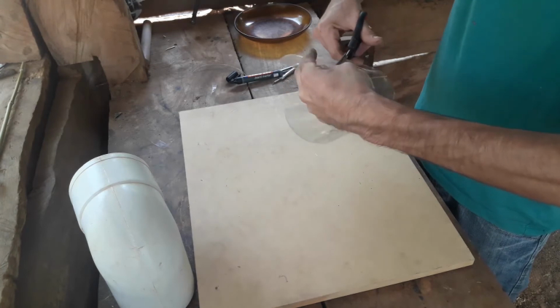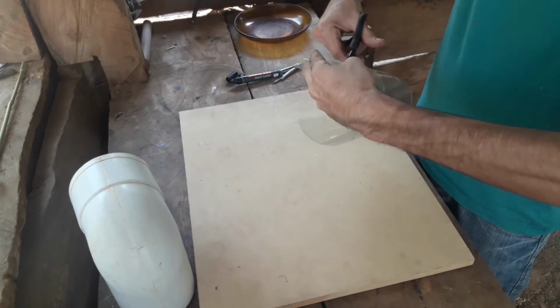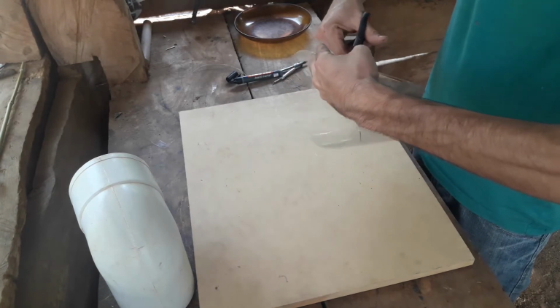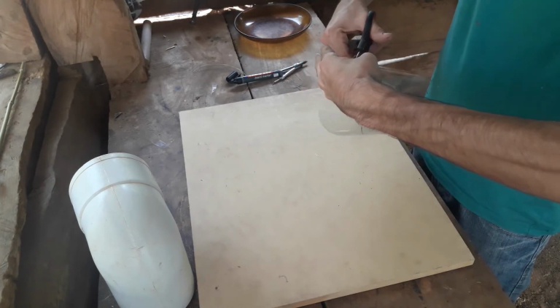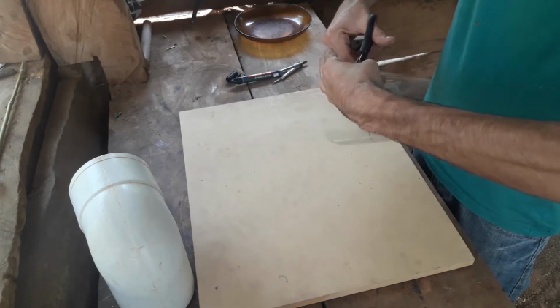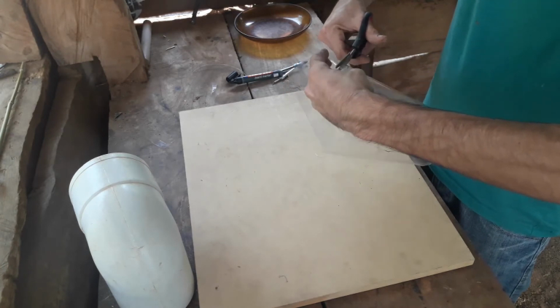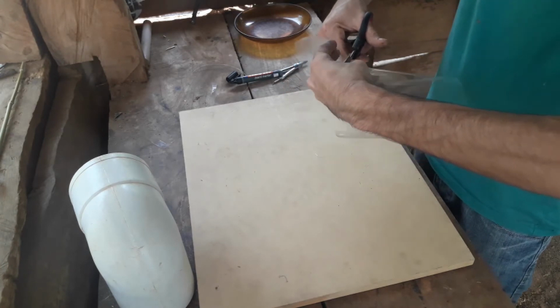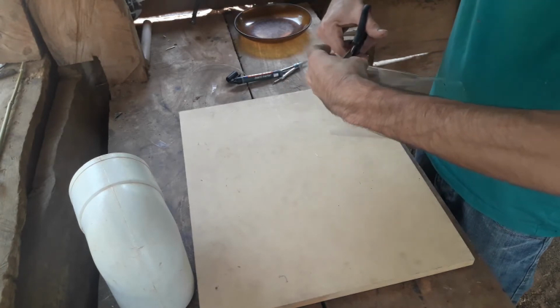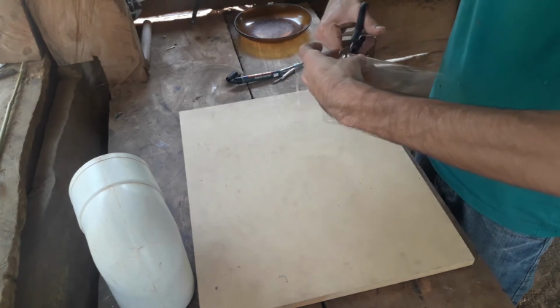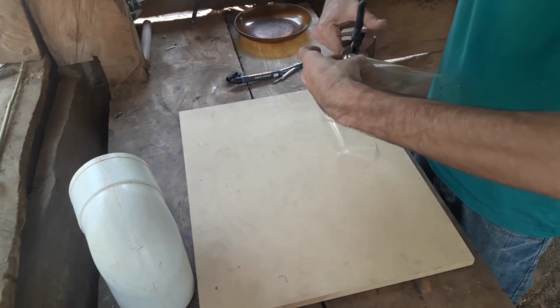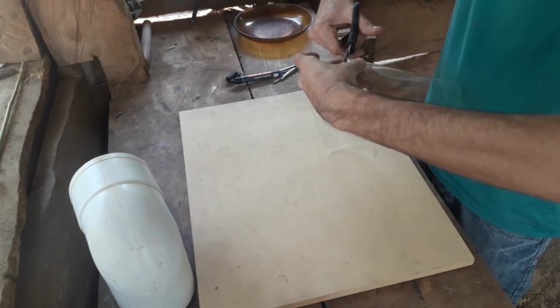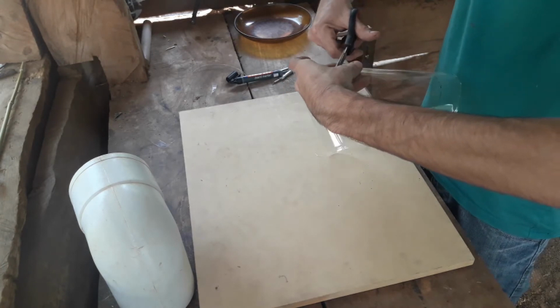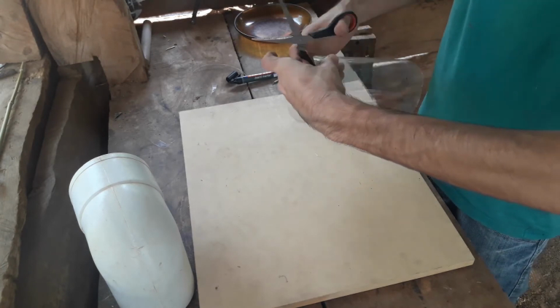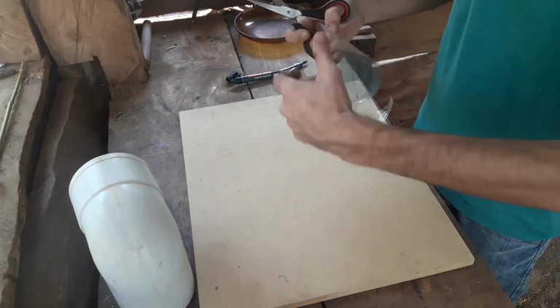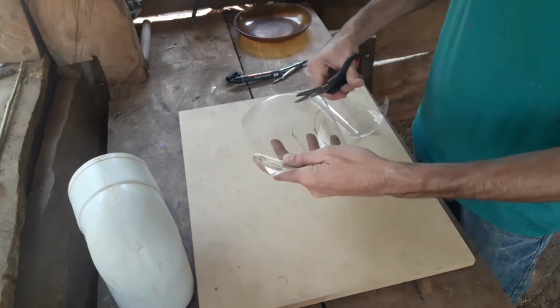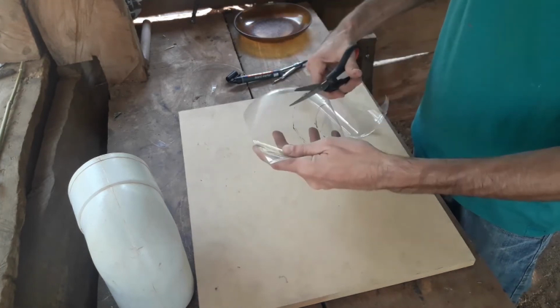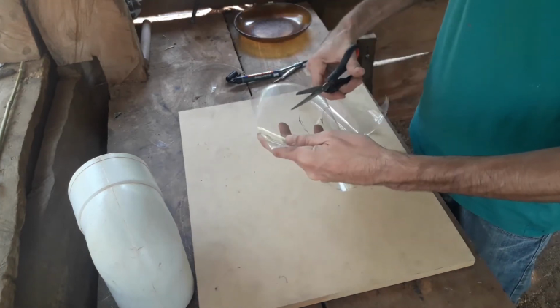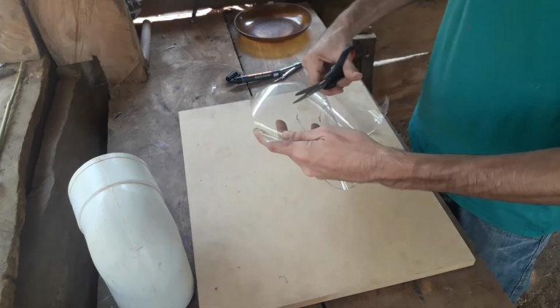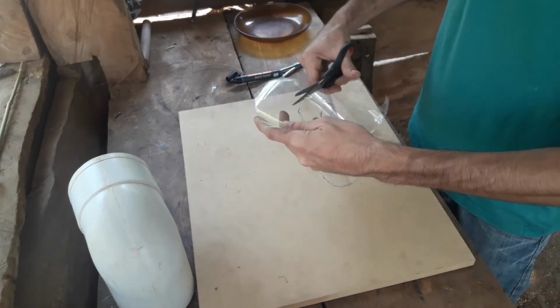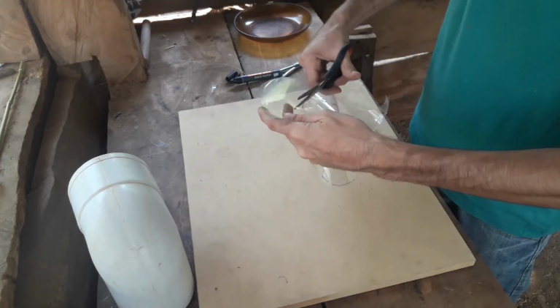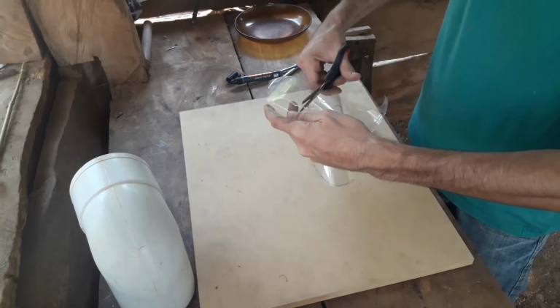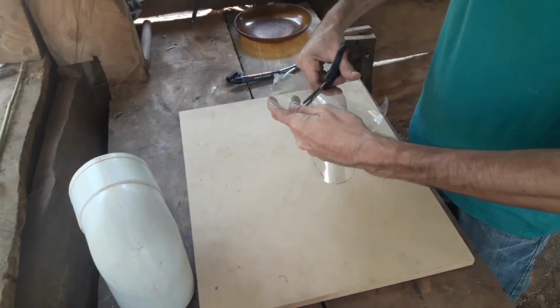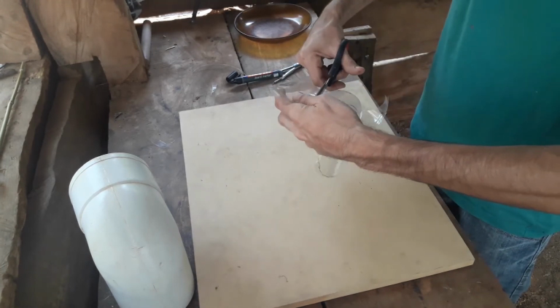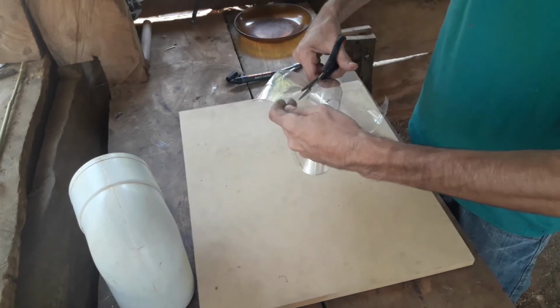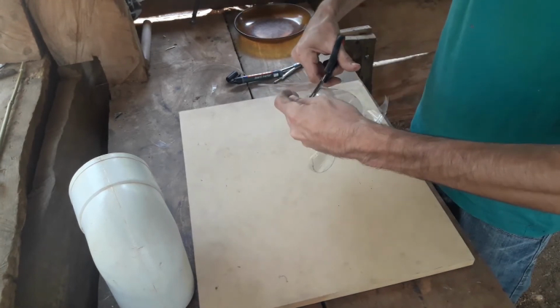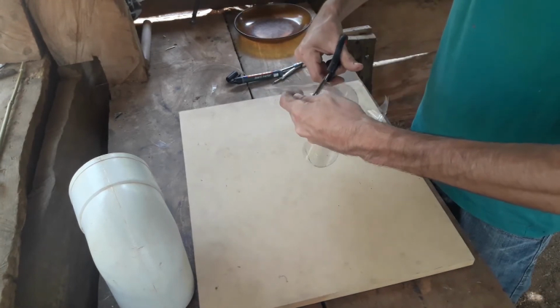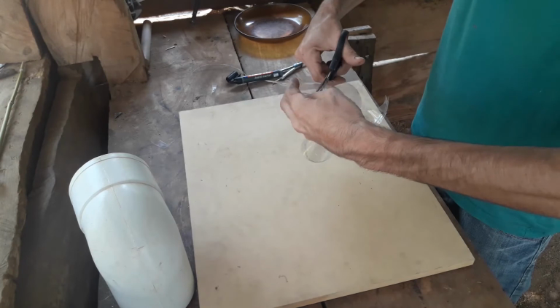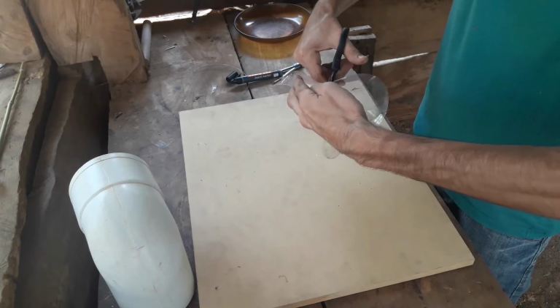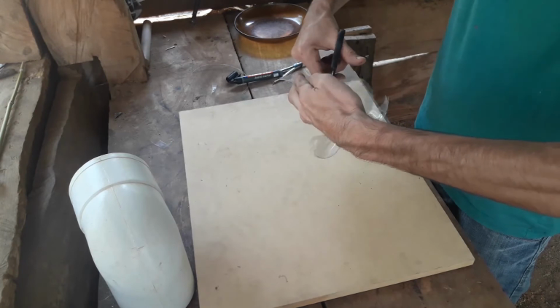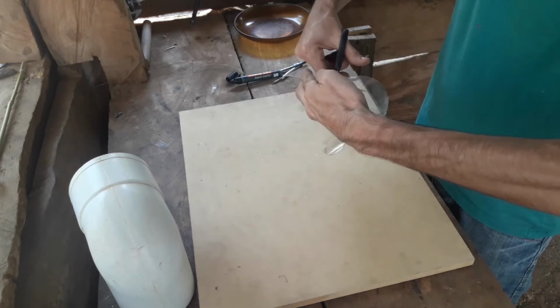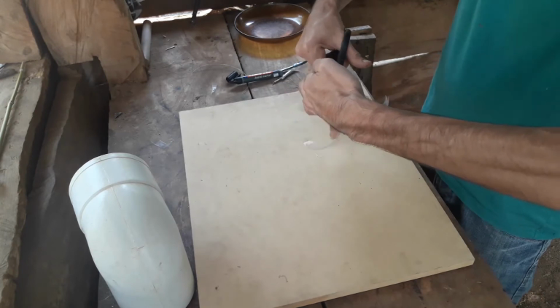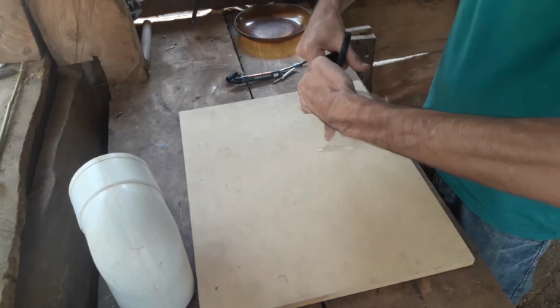Podés probar de hacer este tambor en otros tamaños, con tubos más grandes, más chicos, botellas más grandes o más chicas.